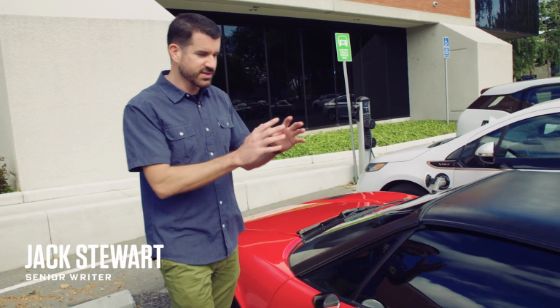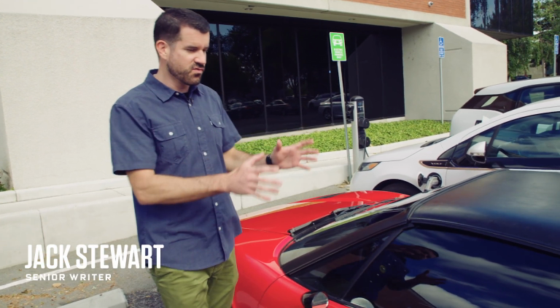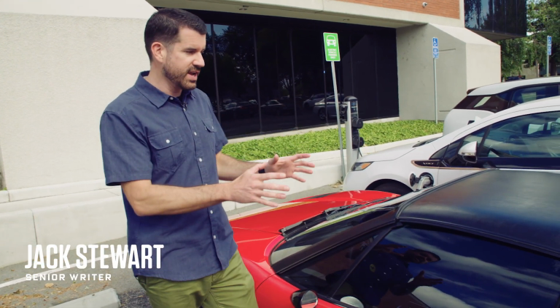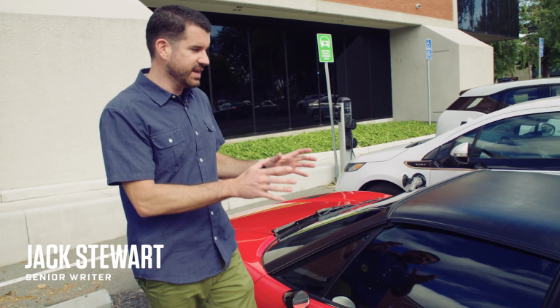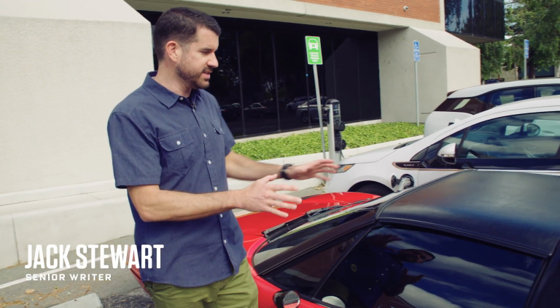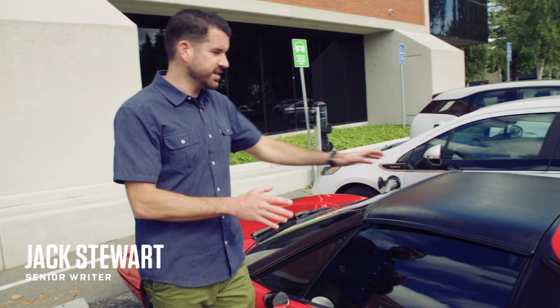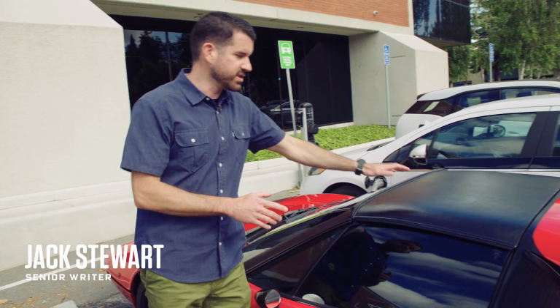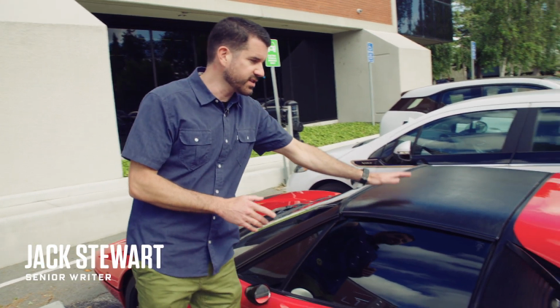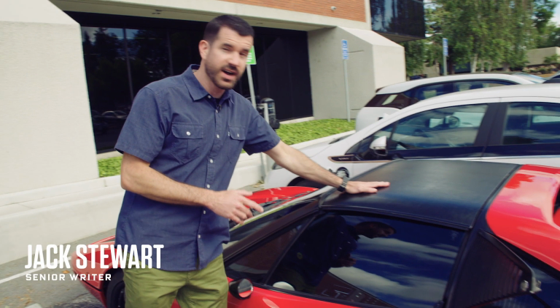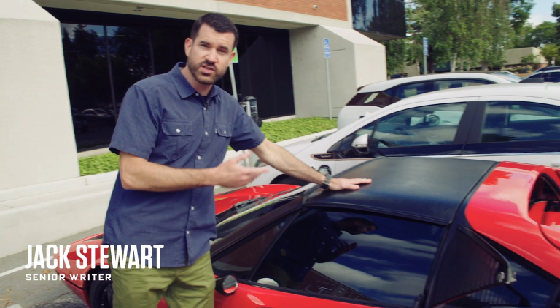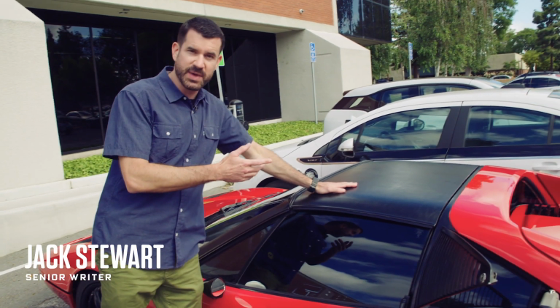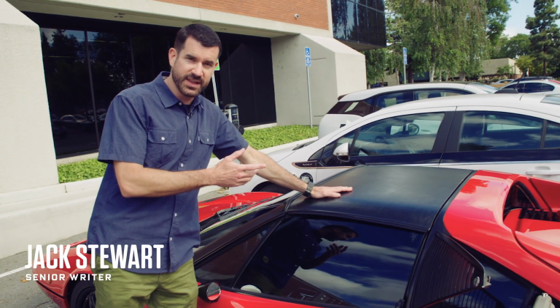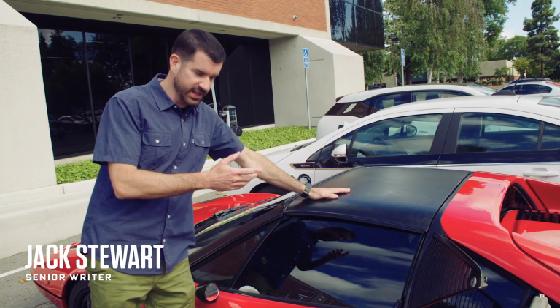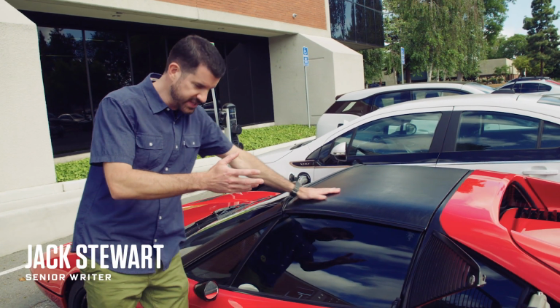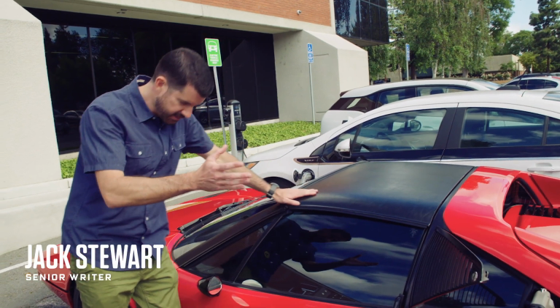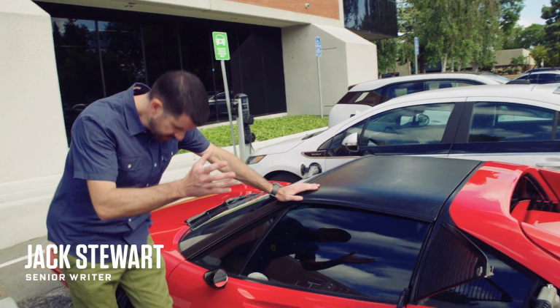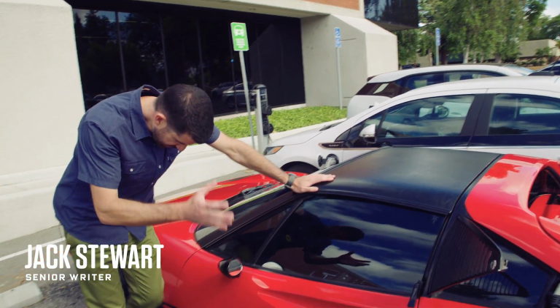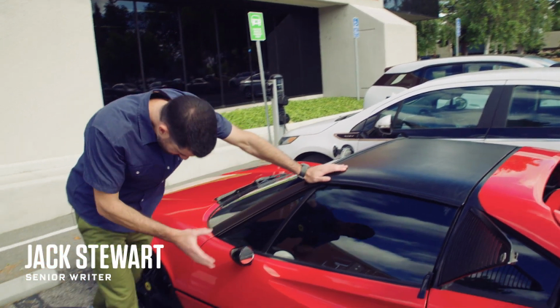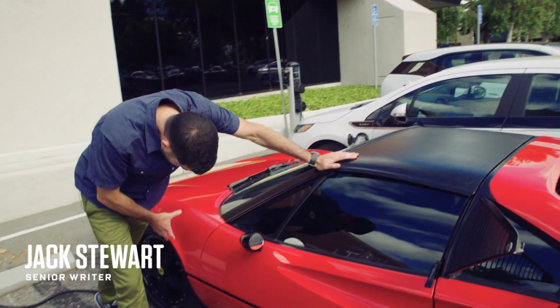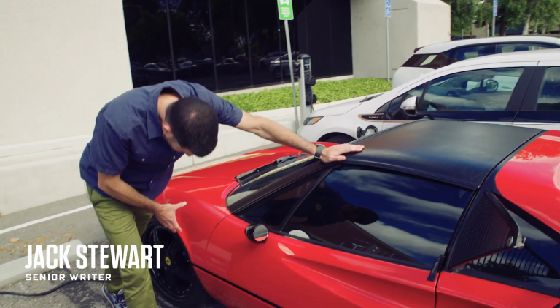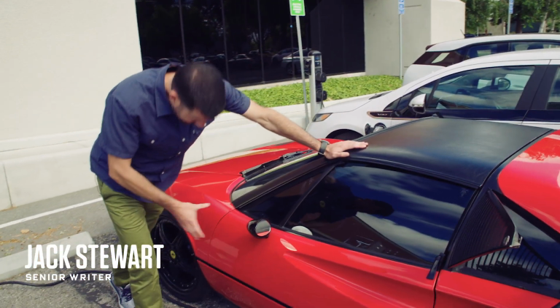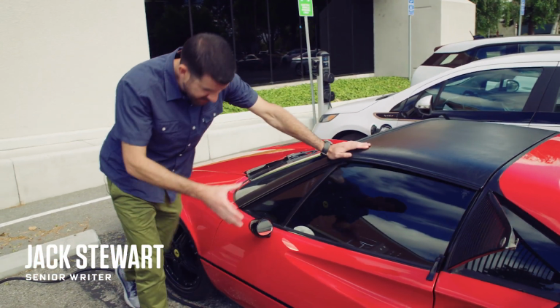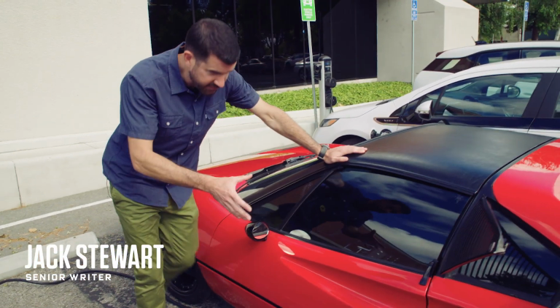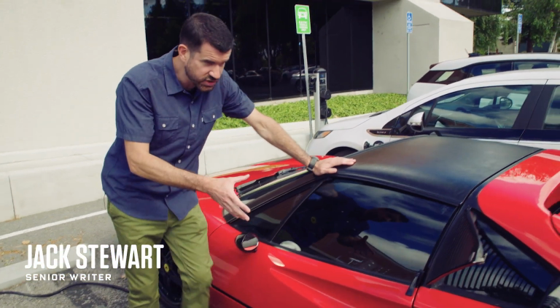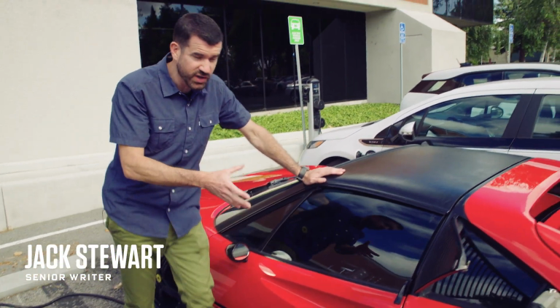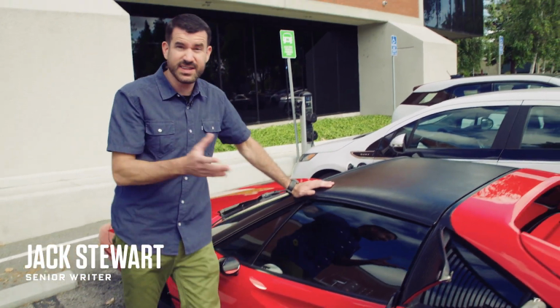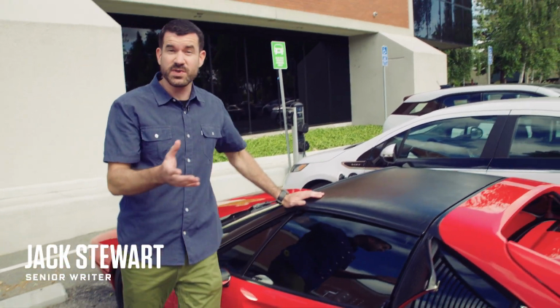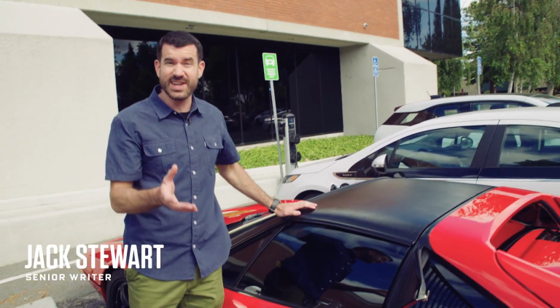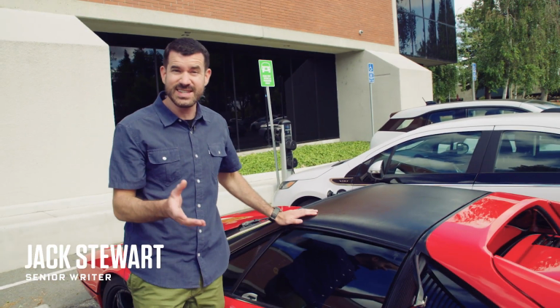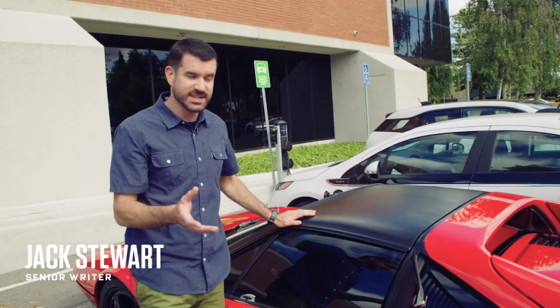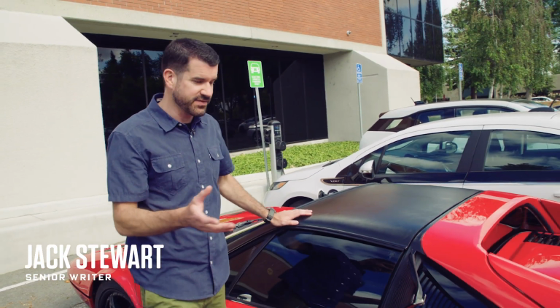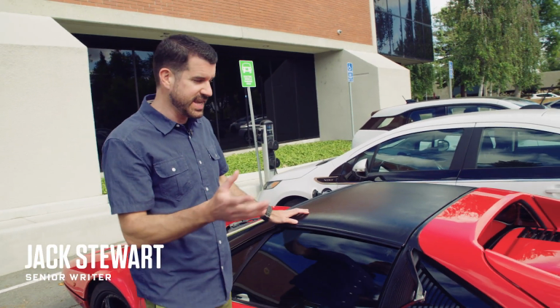Some really nice details, like the targa top here that lifts out. Original period features on it. This one's a 1978.